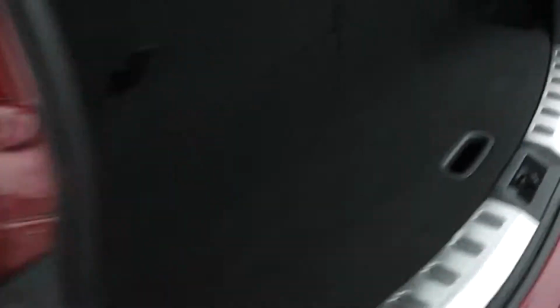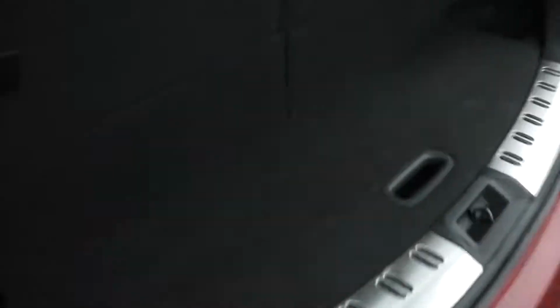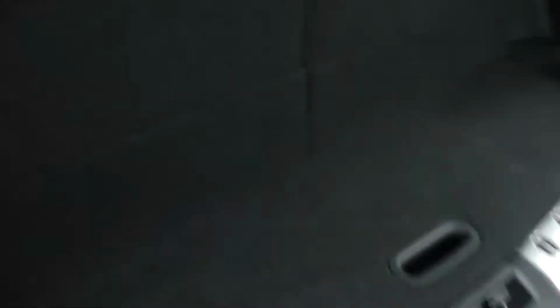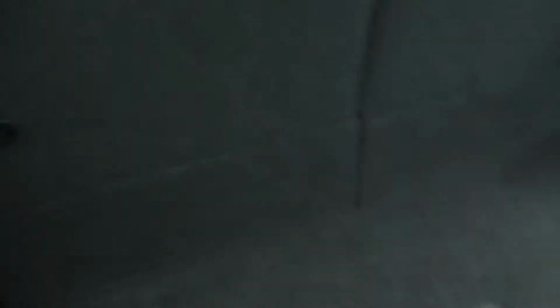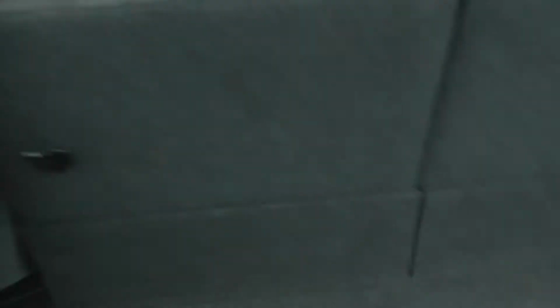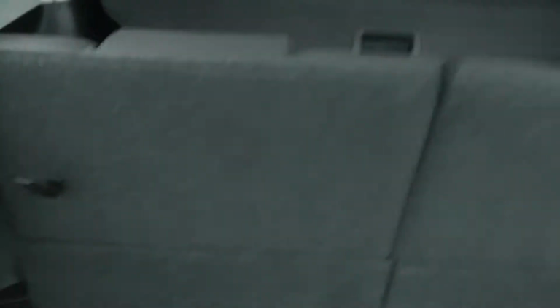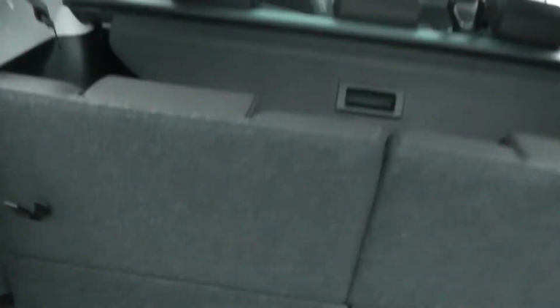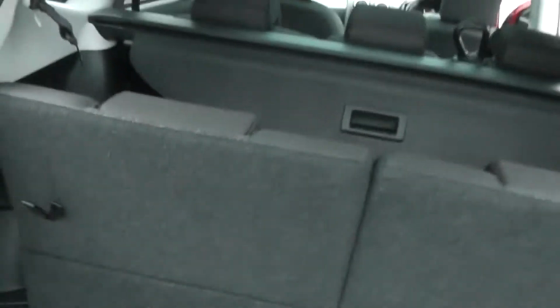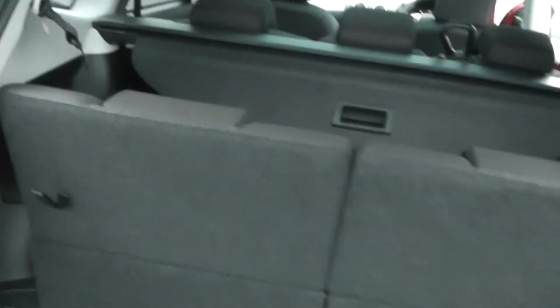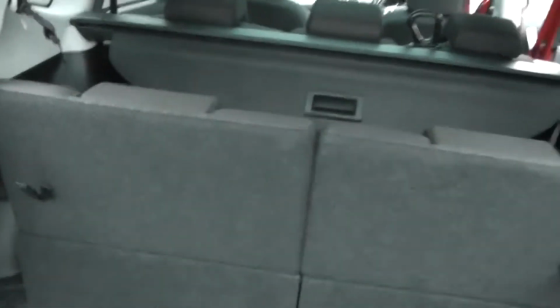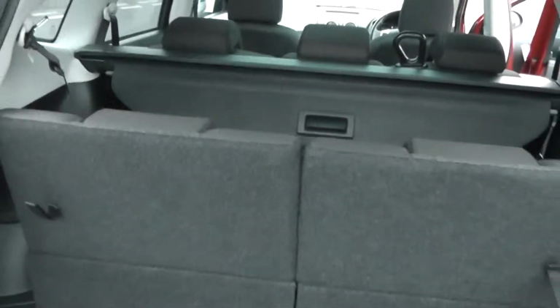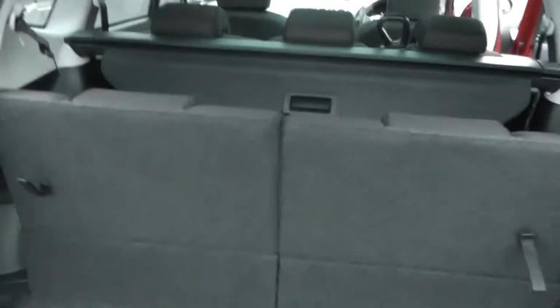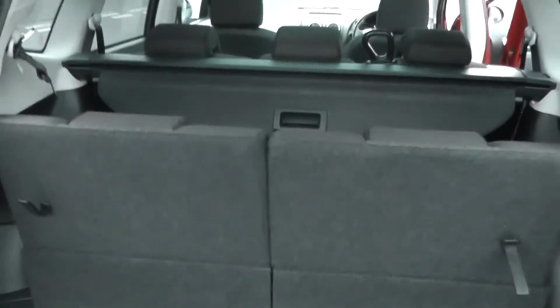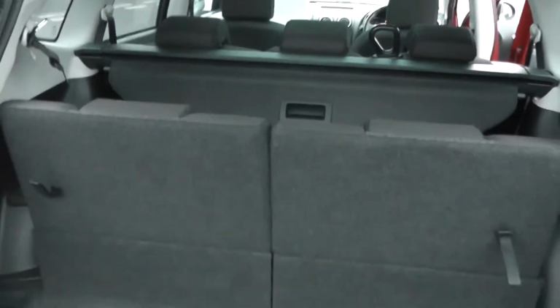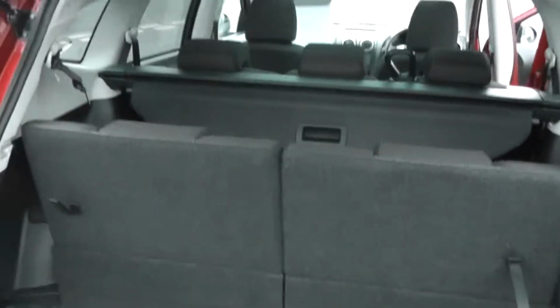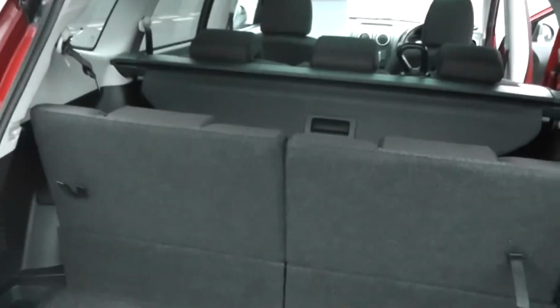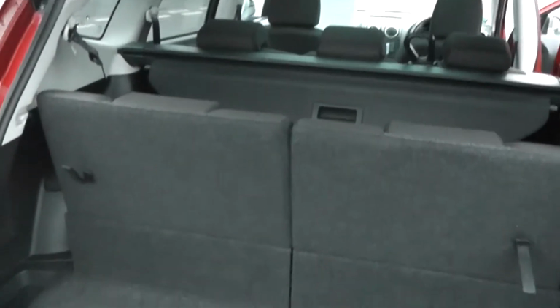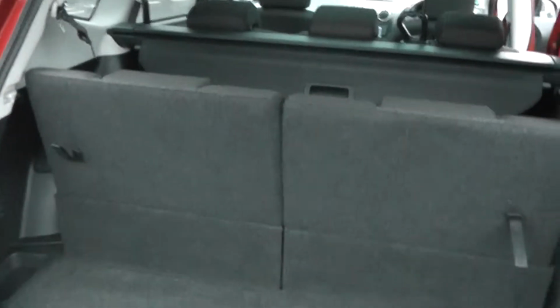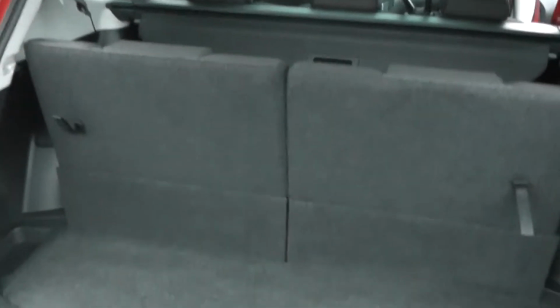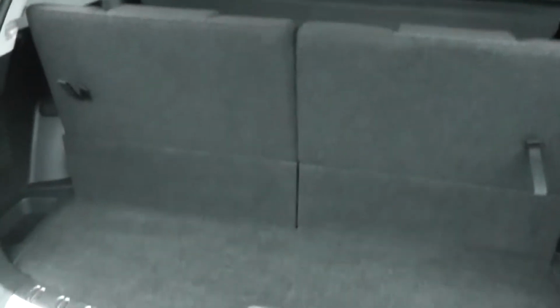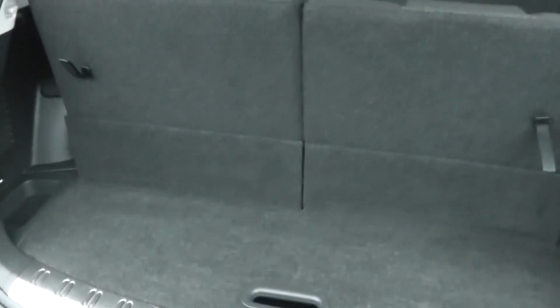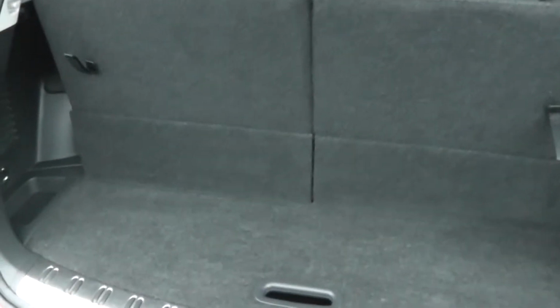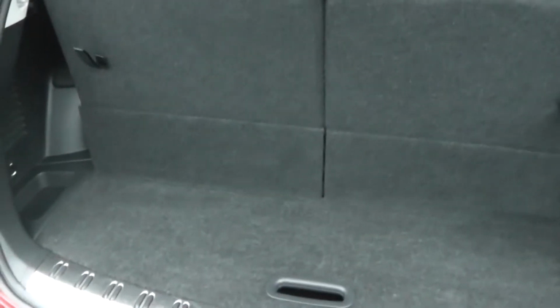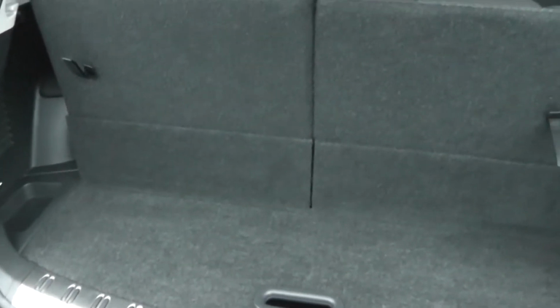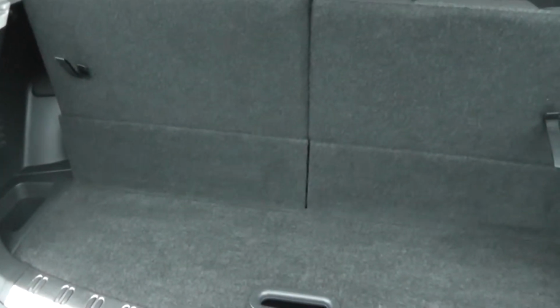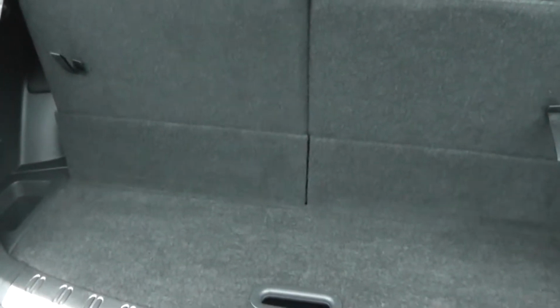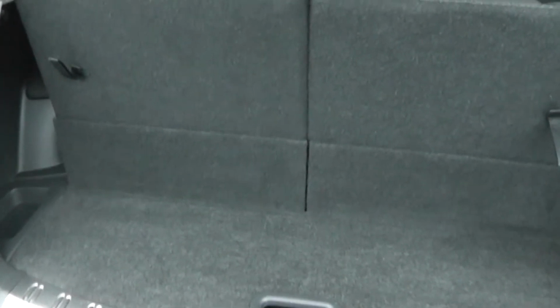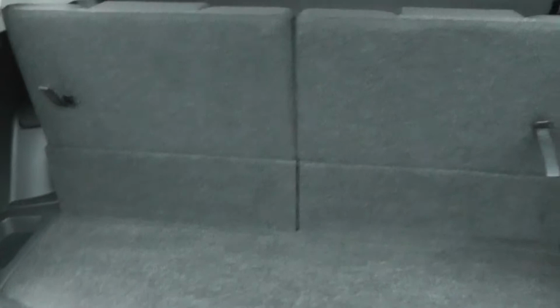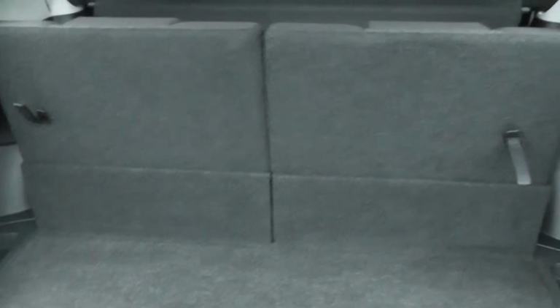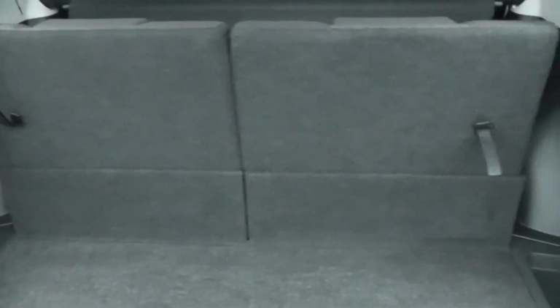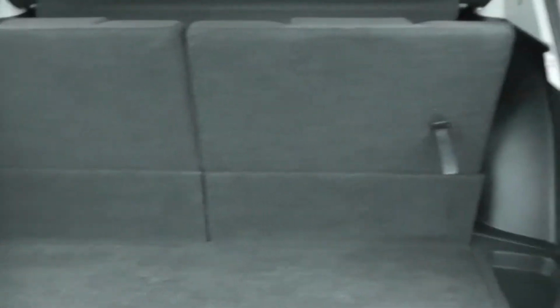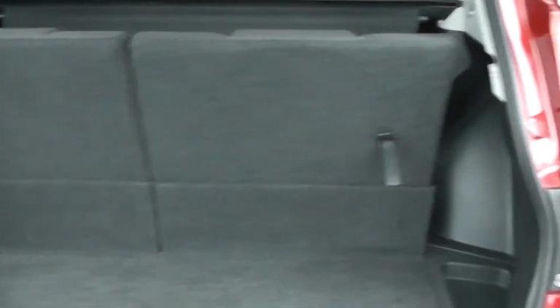Into the boot you can see the extra two seats to make this car a seven seater, which can be folded out to provide more storage space.